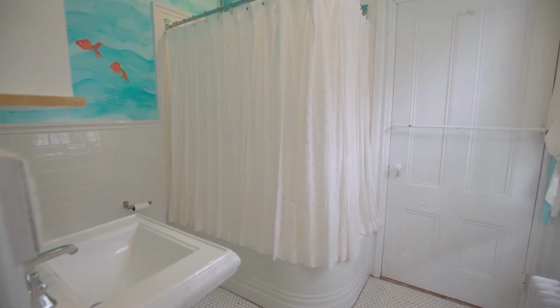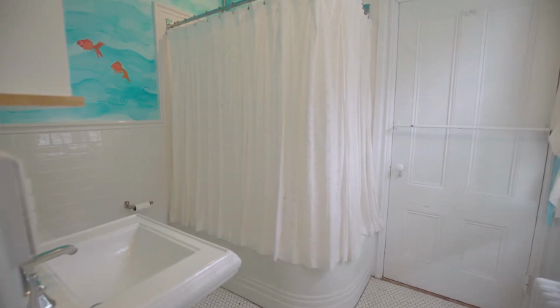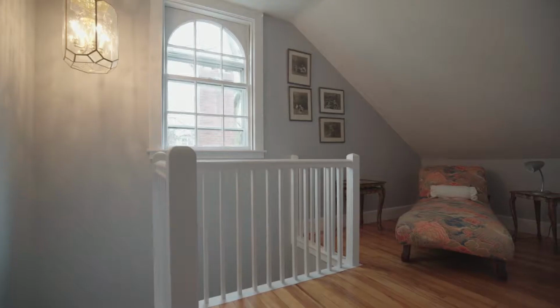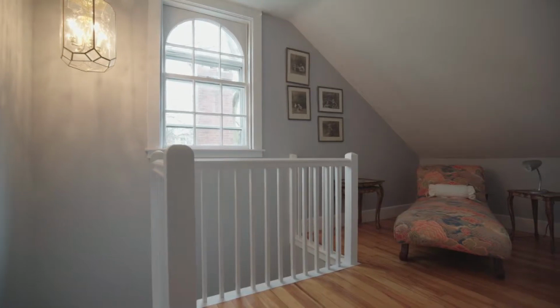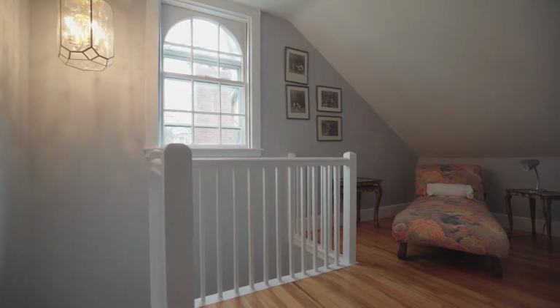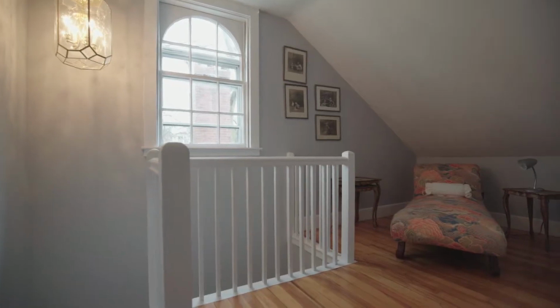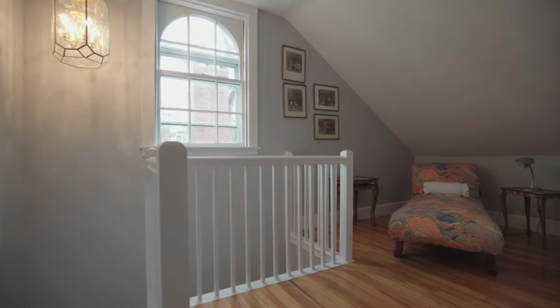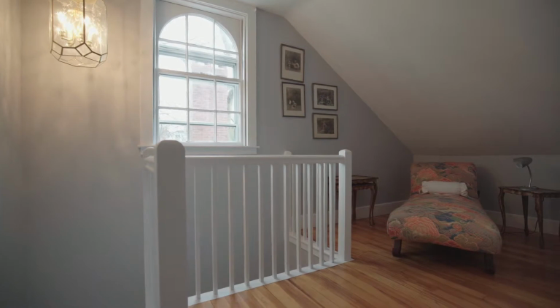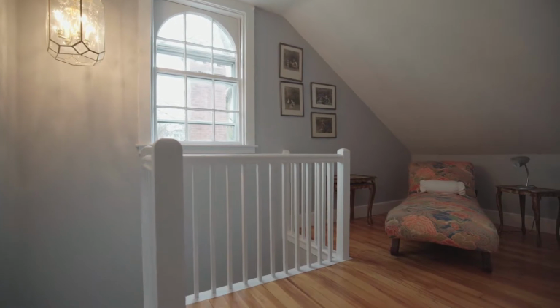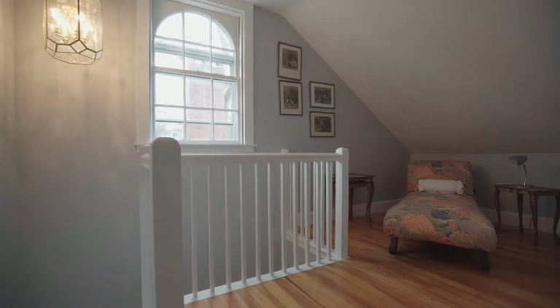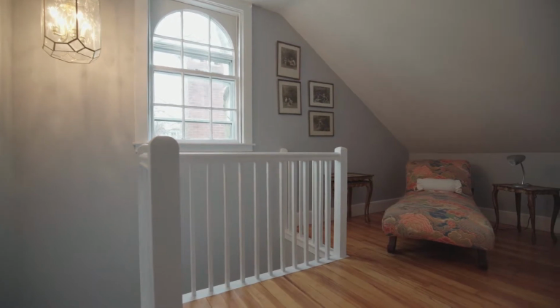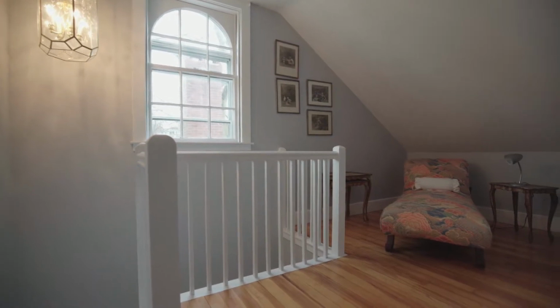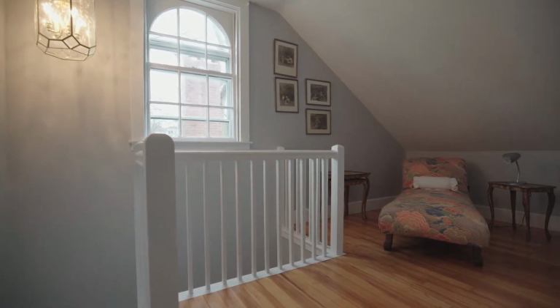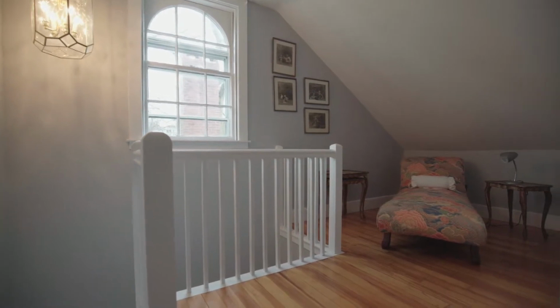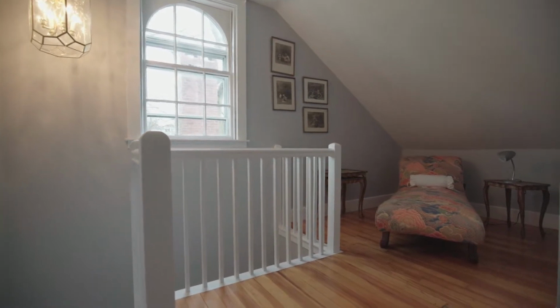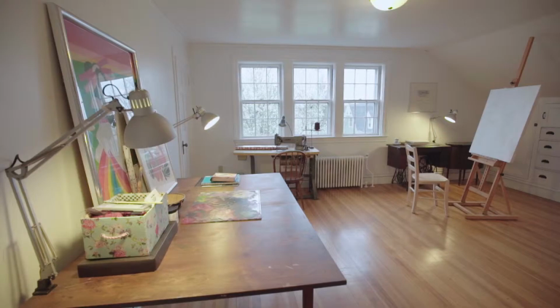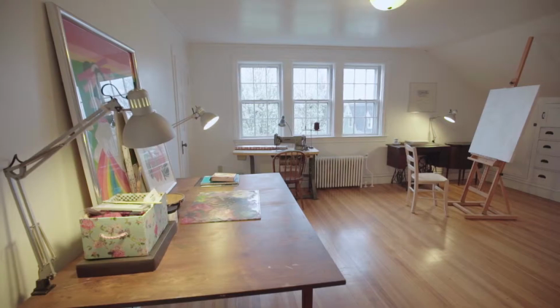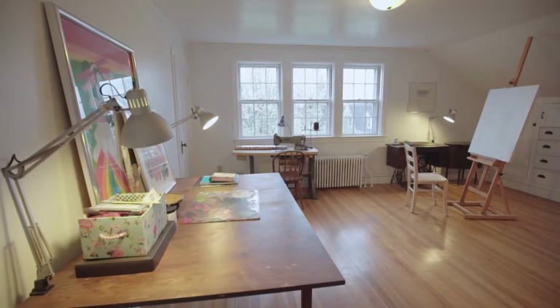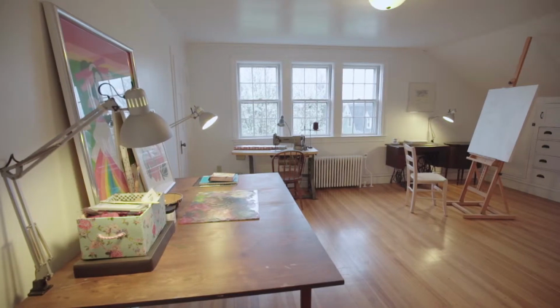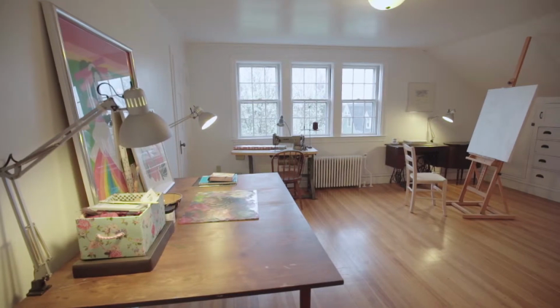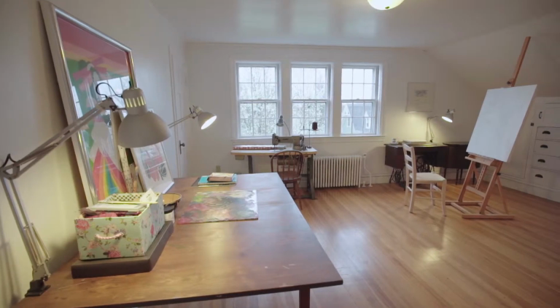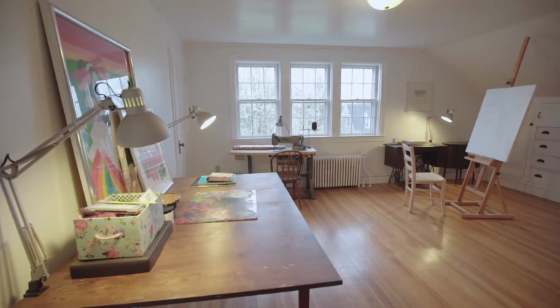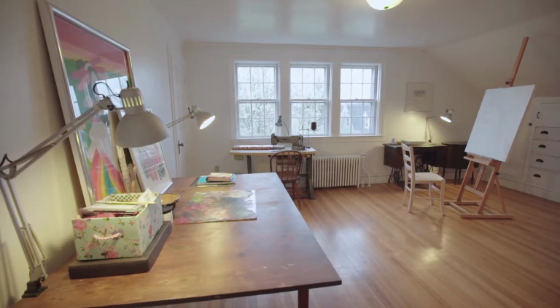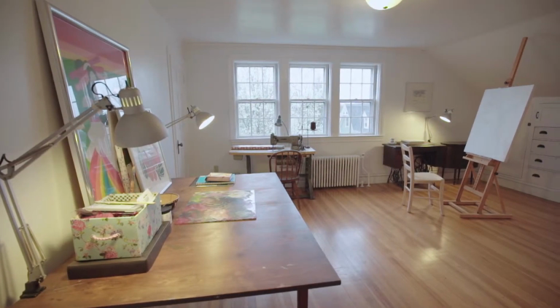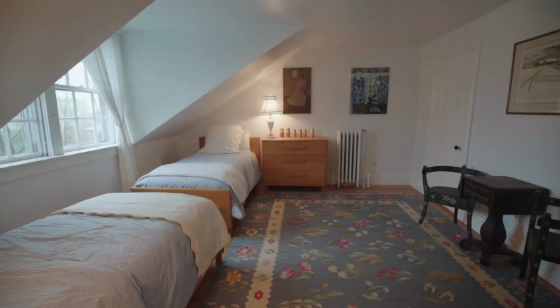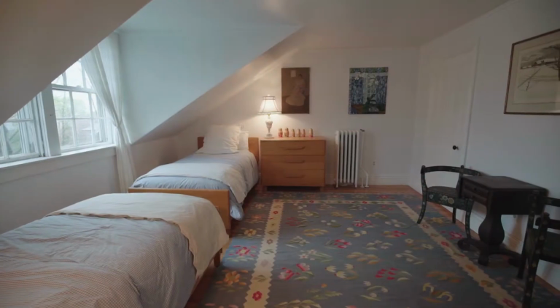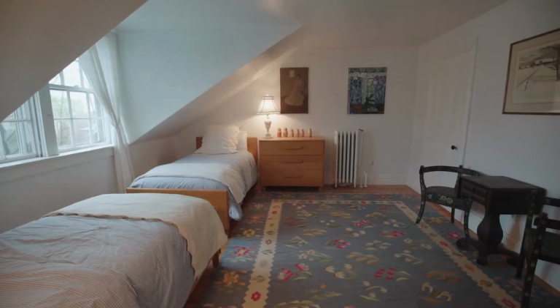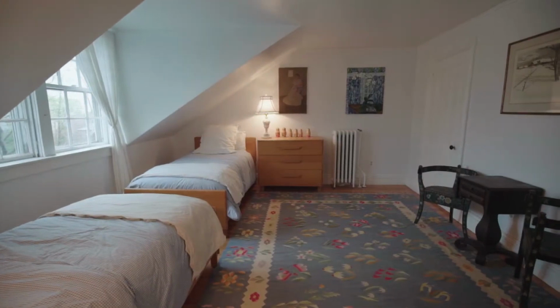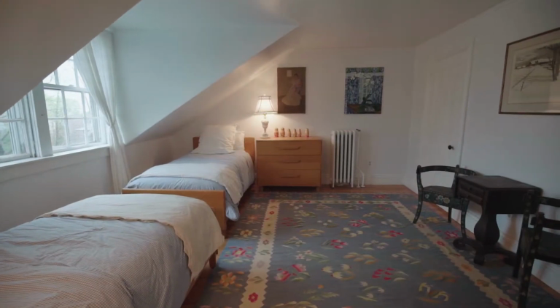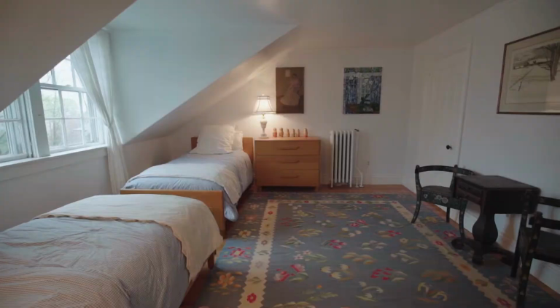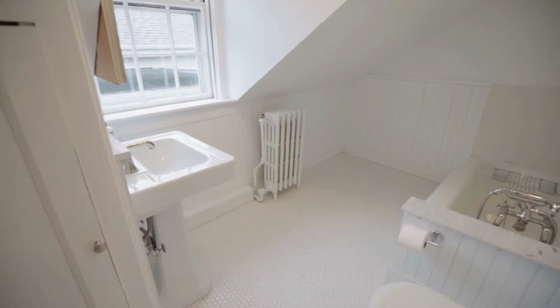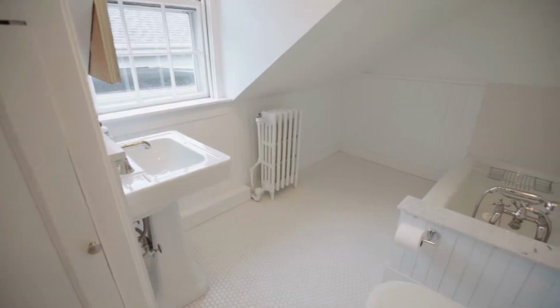The third floor hosts additional living space including a sunny artist studio, a bedroom, and a full bath.